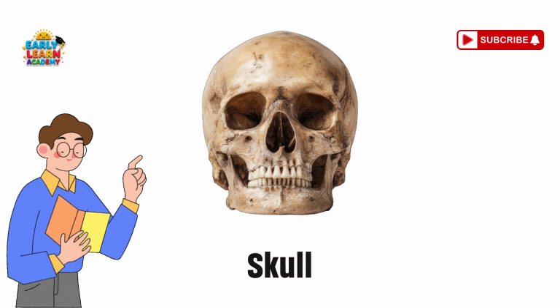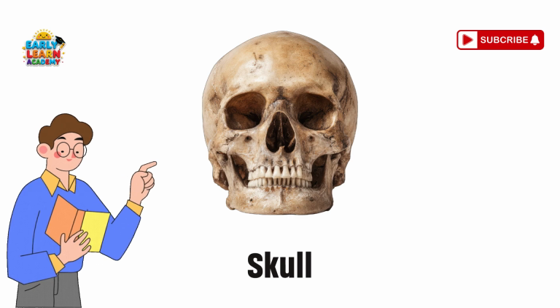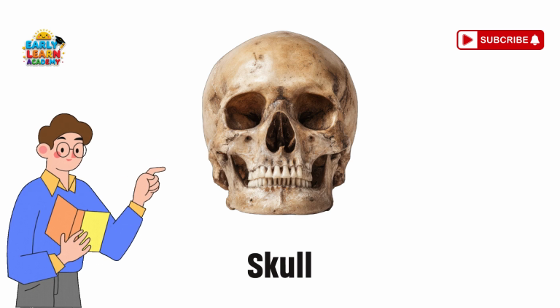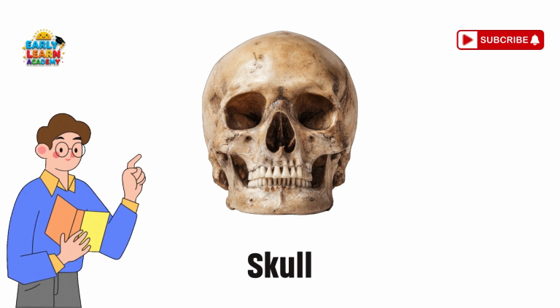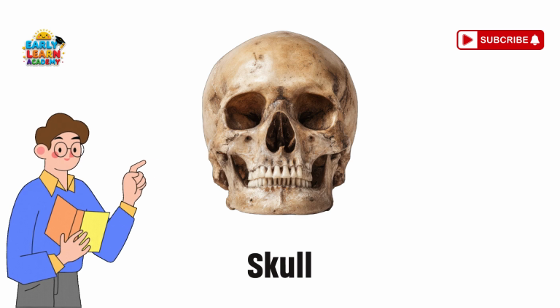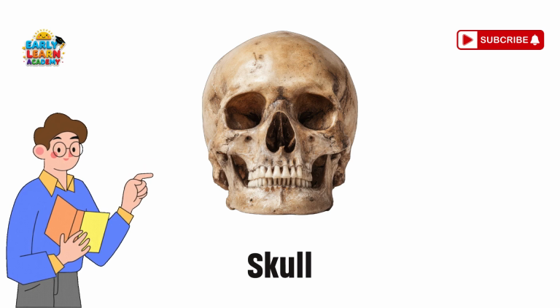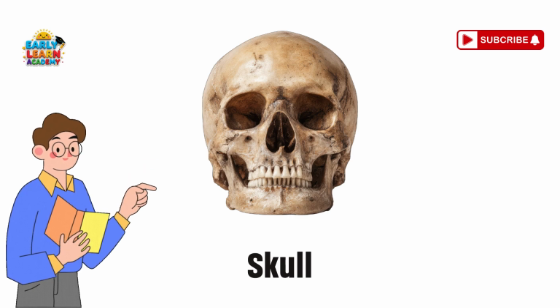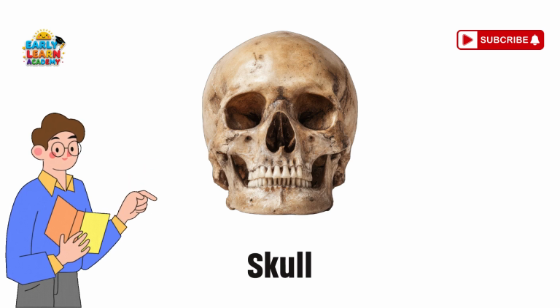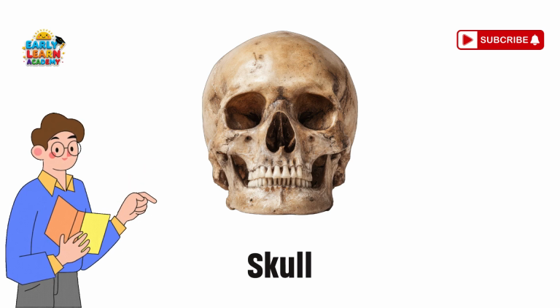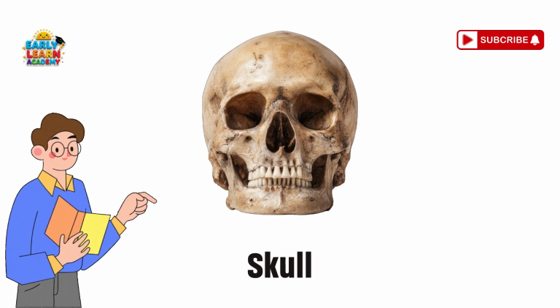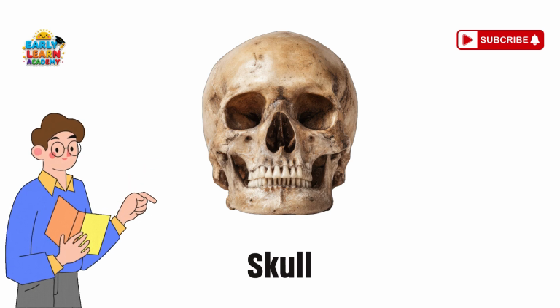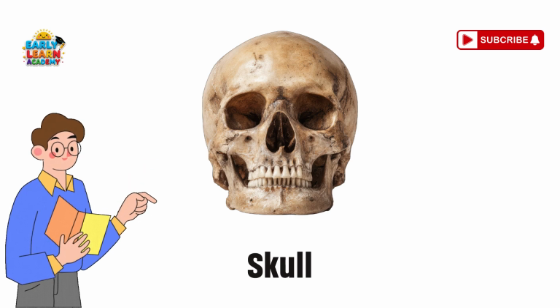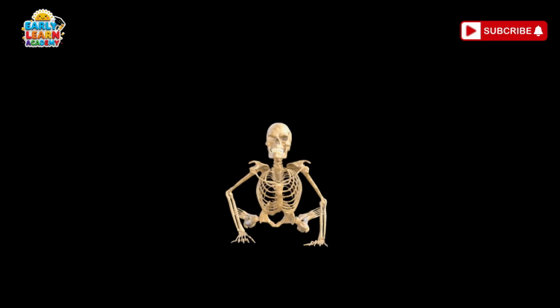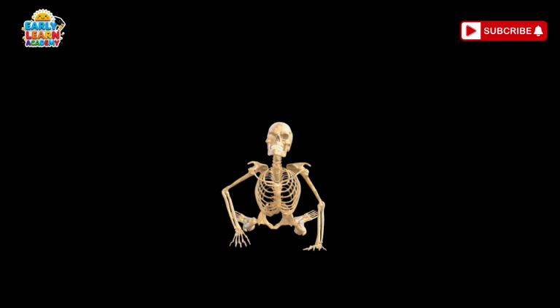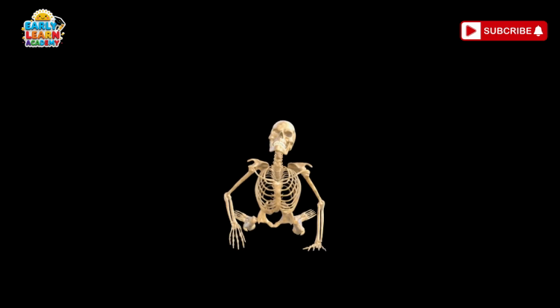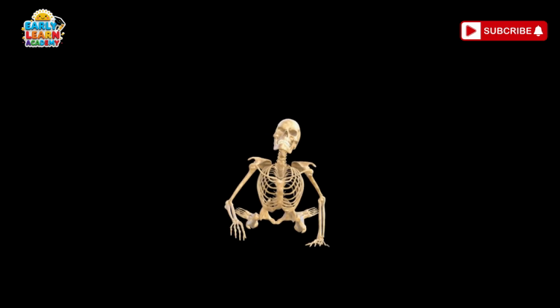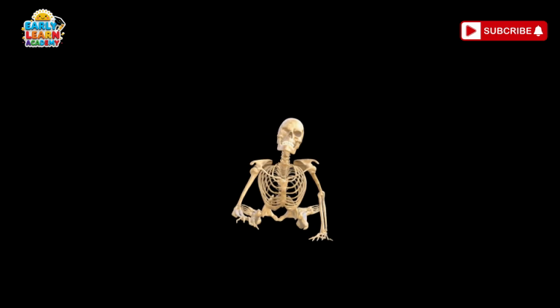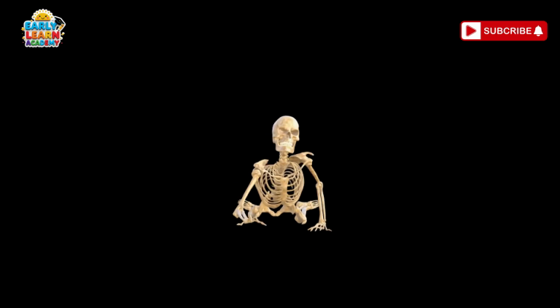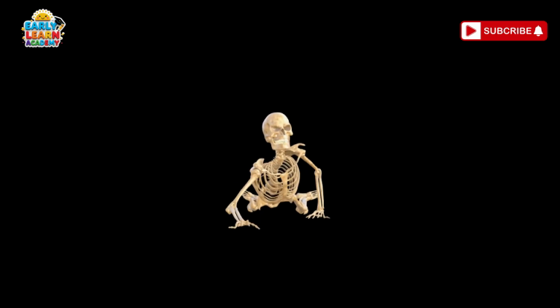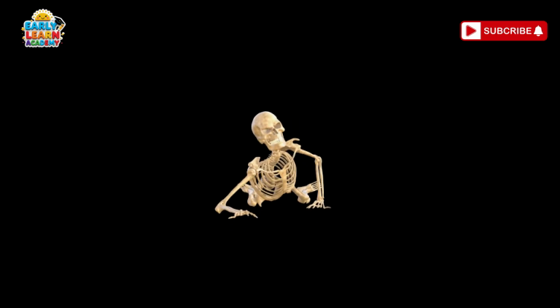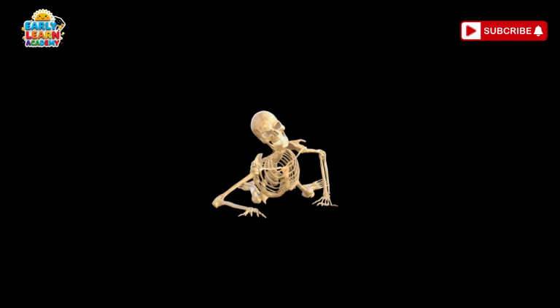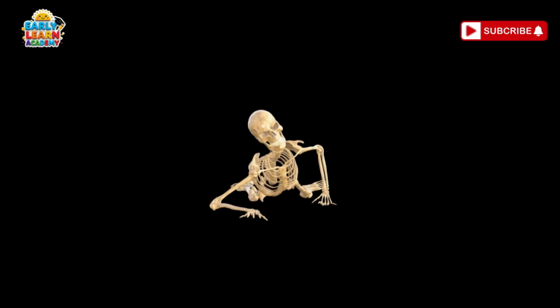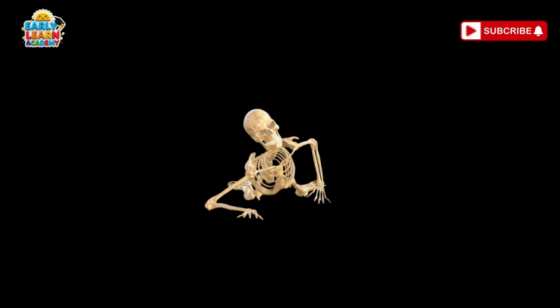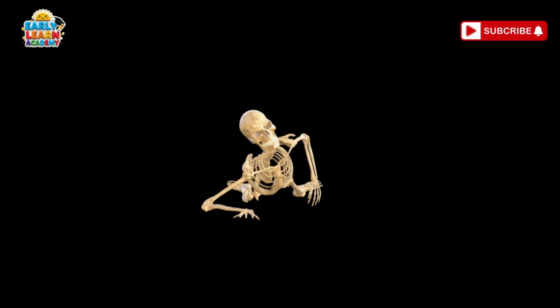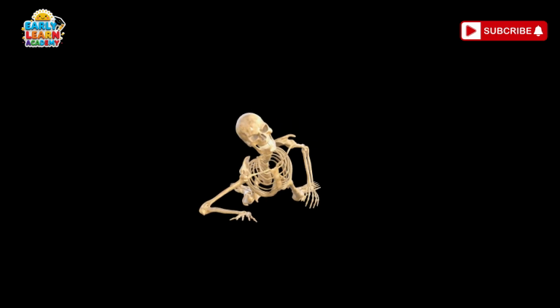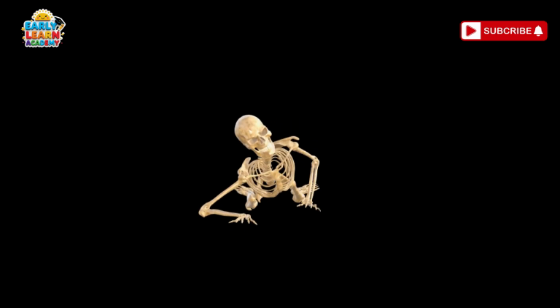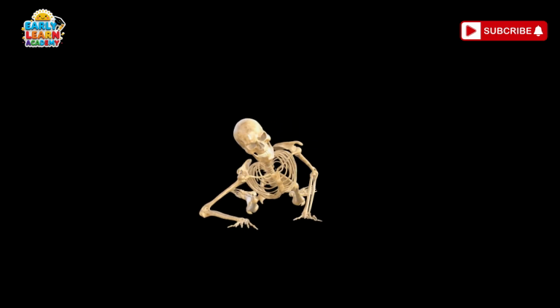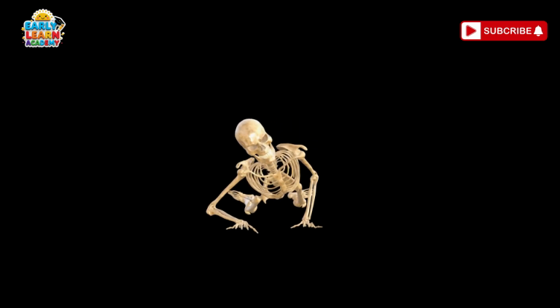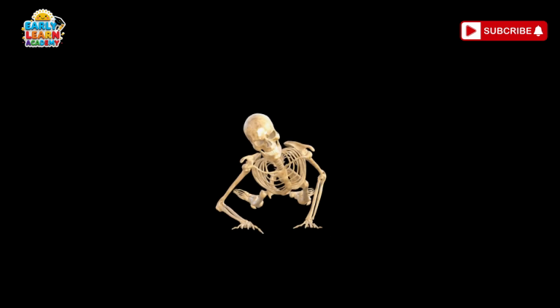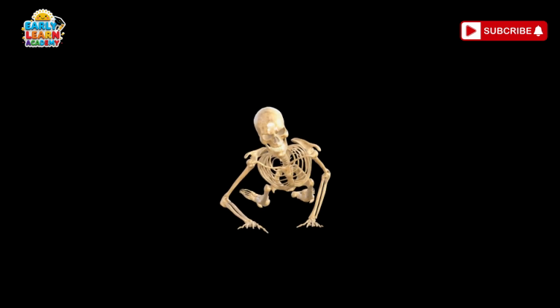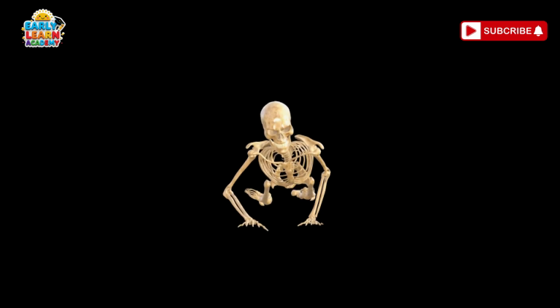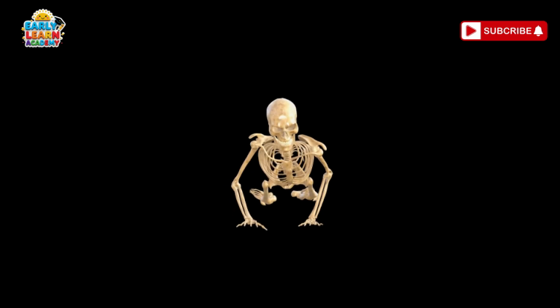Skull — the head helmet. Your skull is like a hard helmet. It keeps your brain safe from bumps.